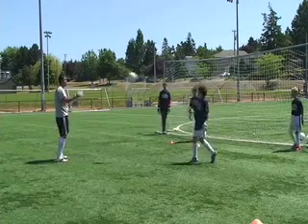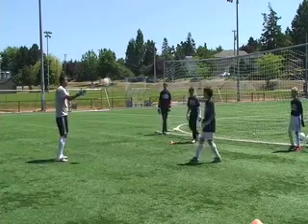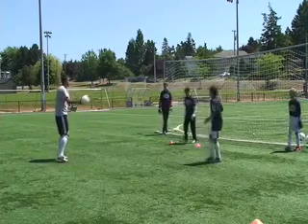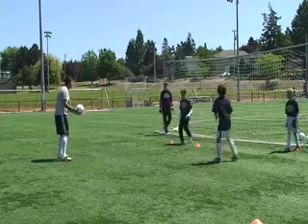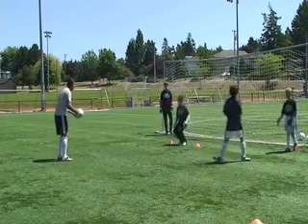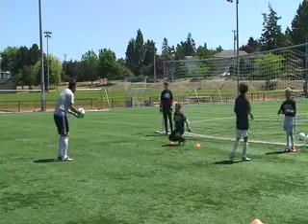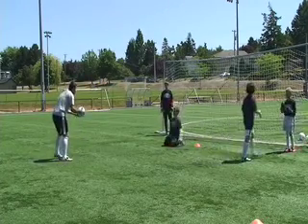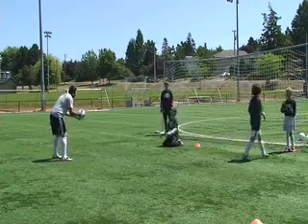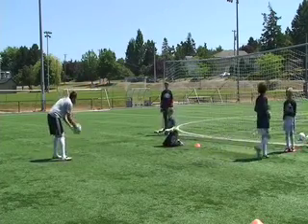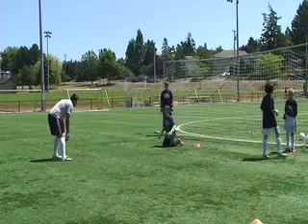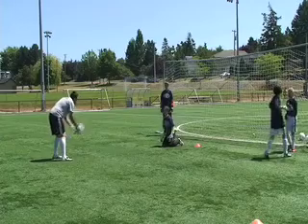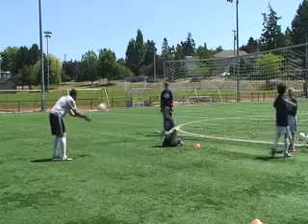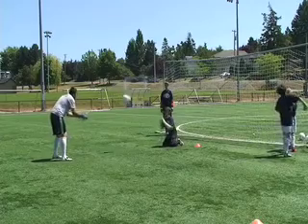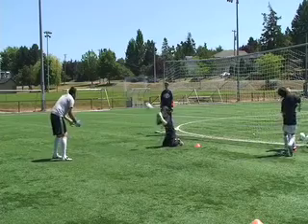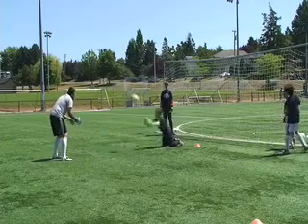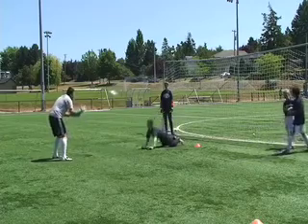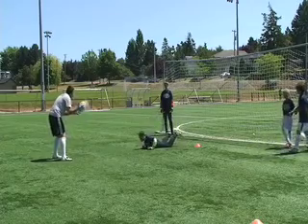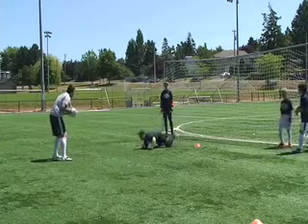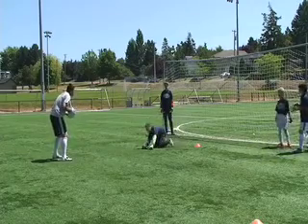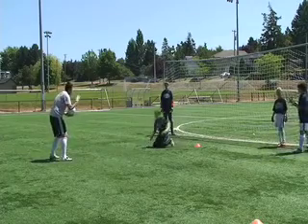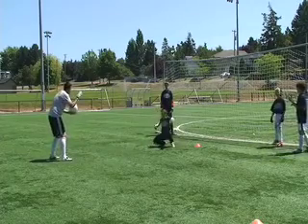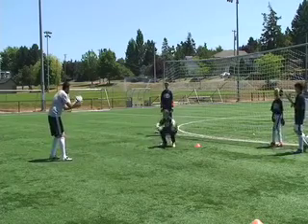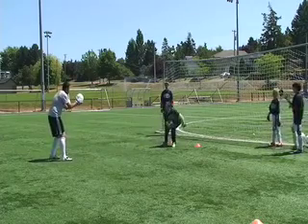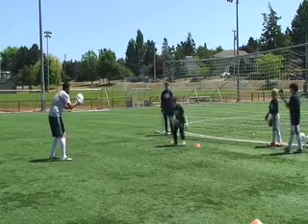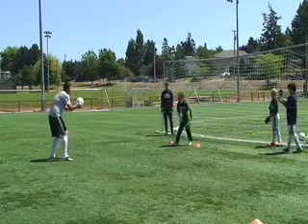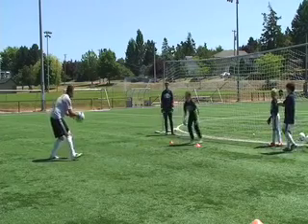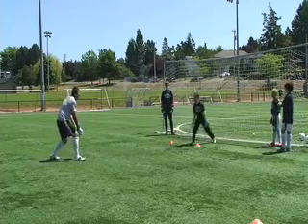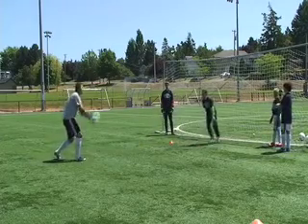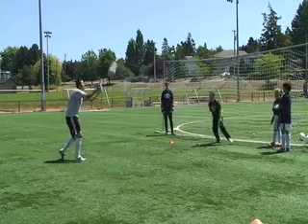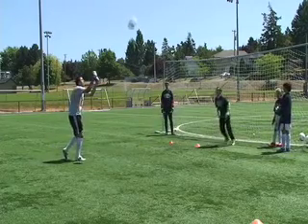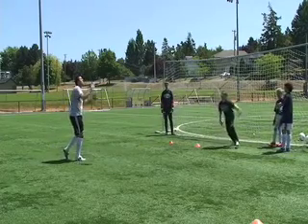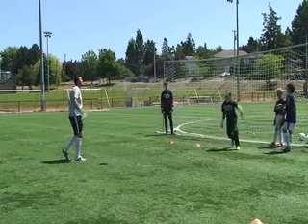It's very important that you jump off of one leg when you attack the ball. Secure it in the chest to complete the save.